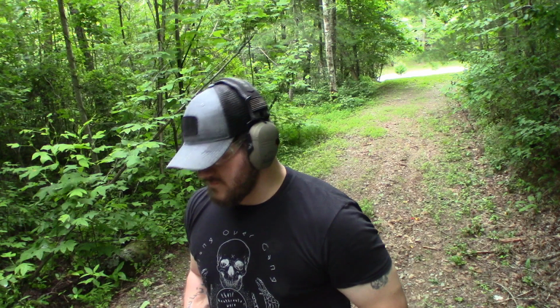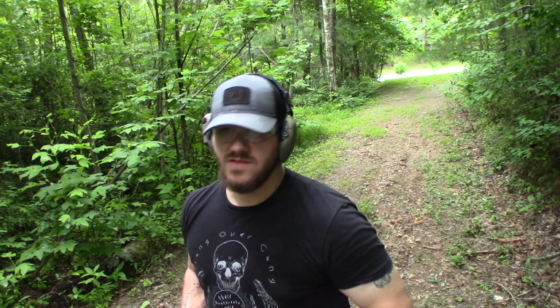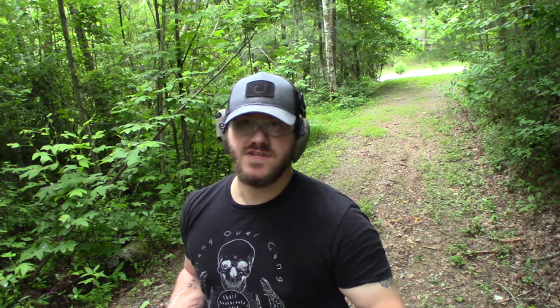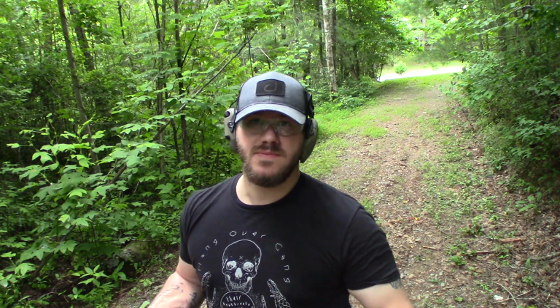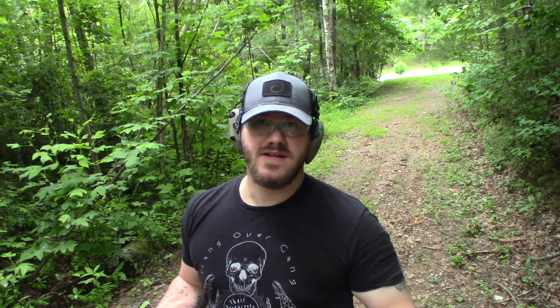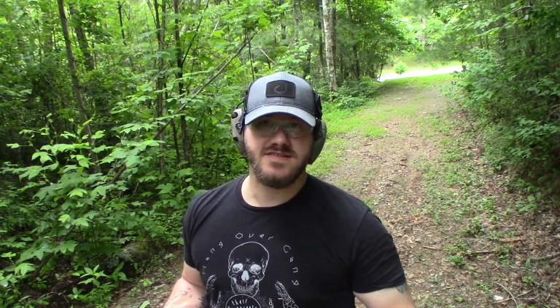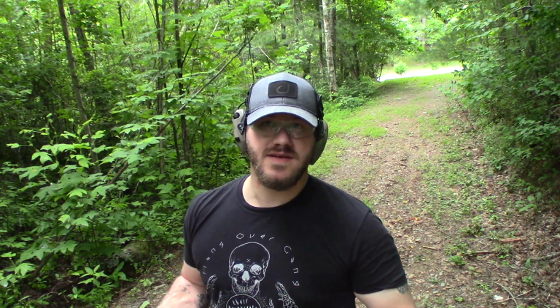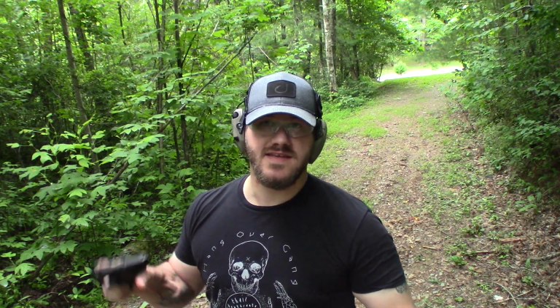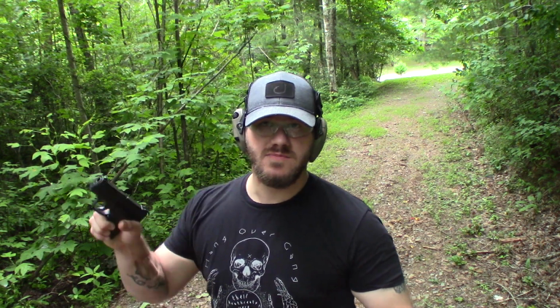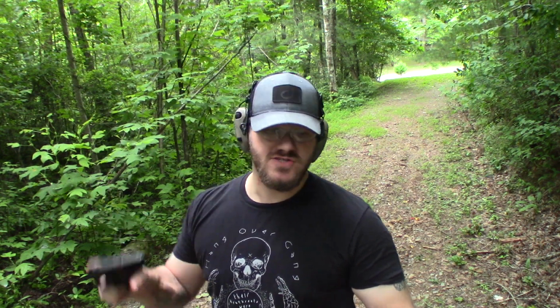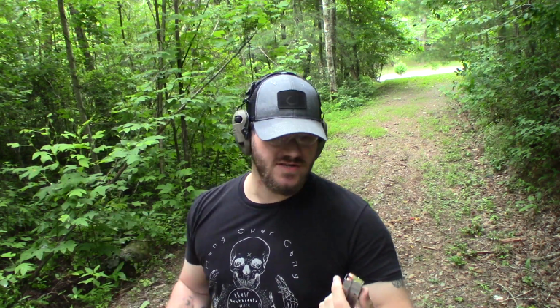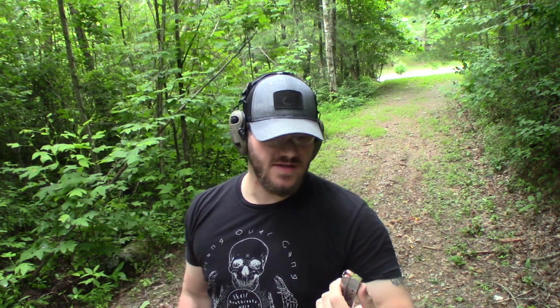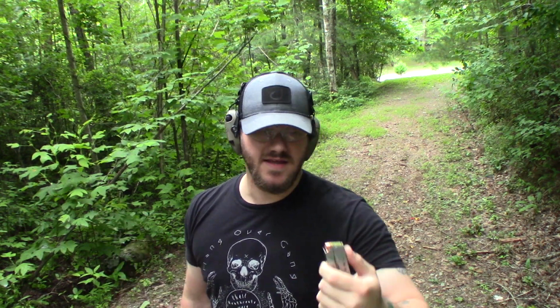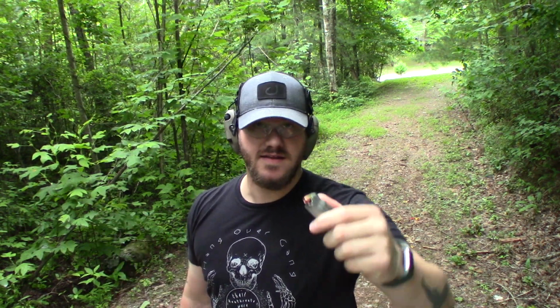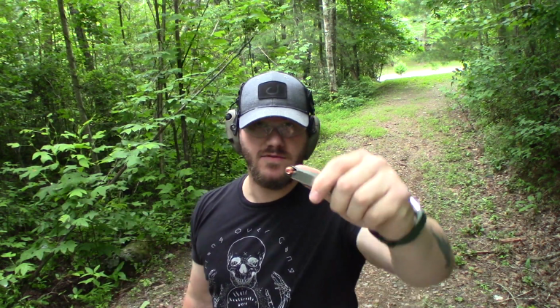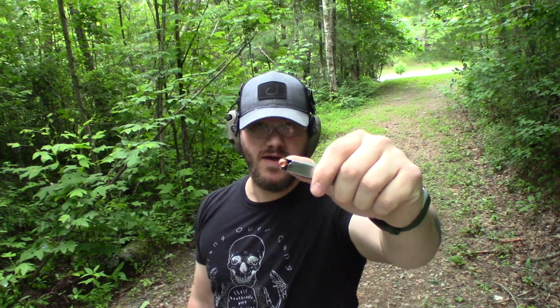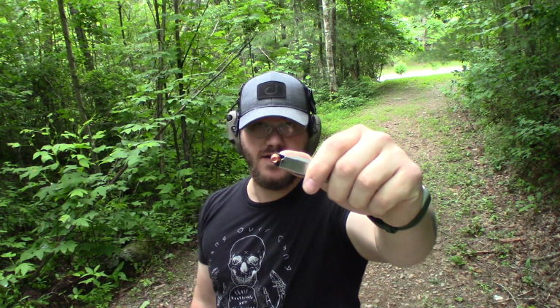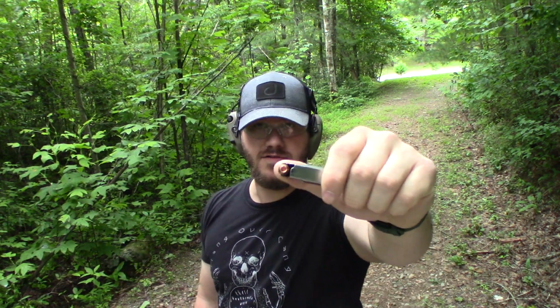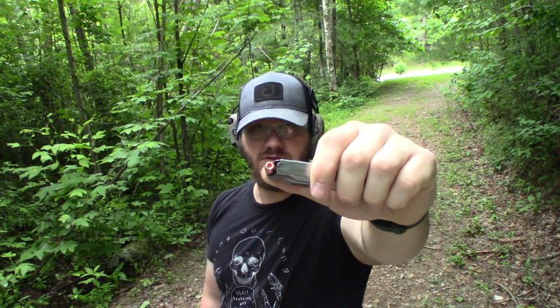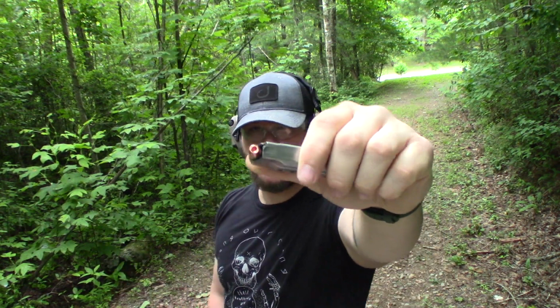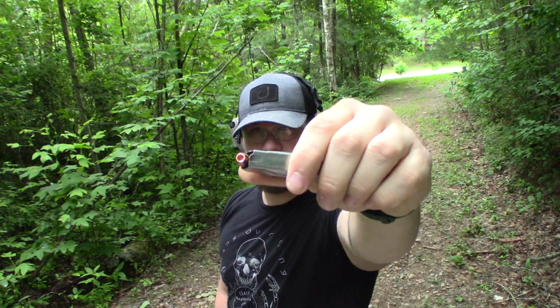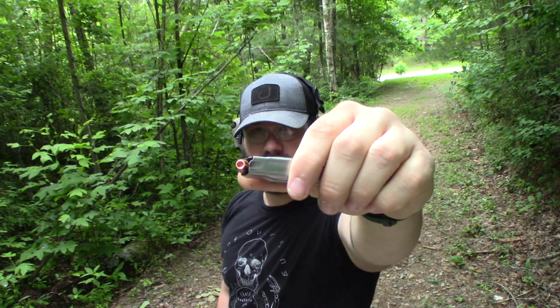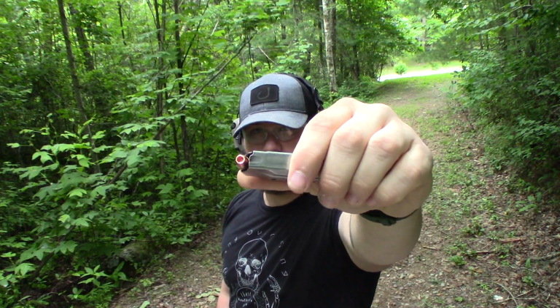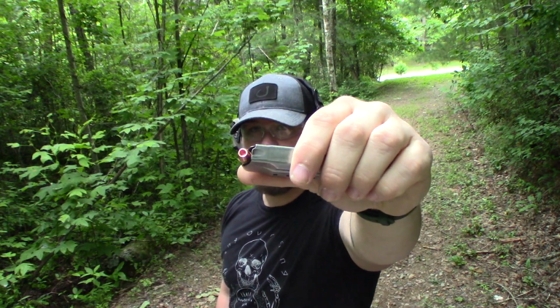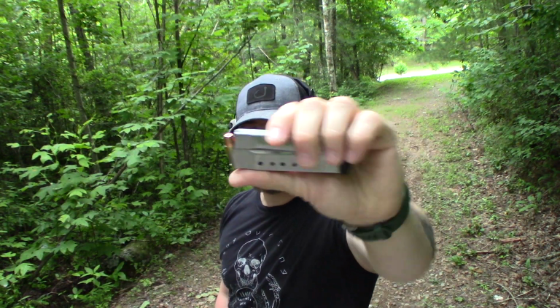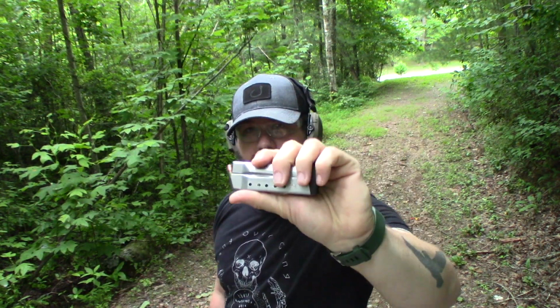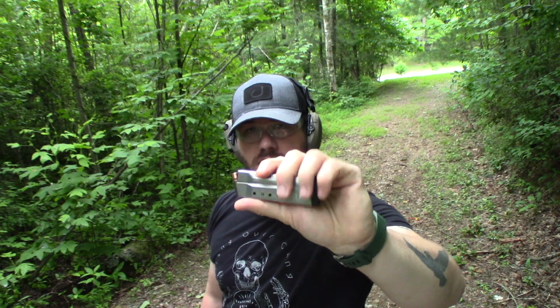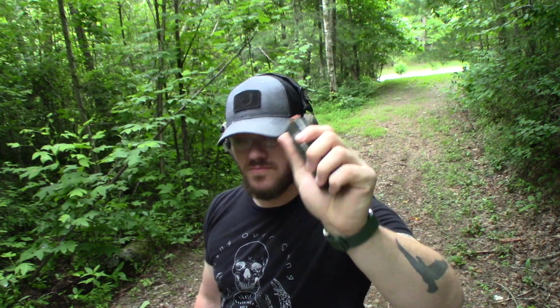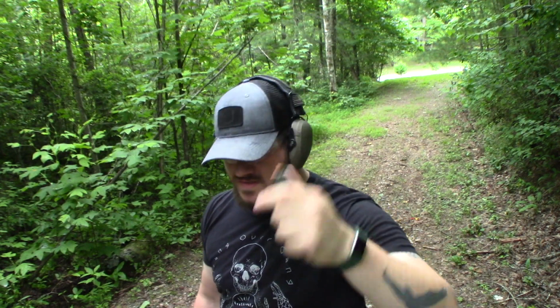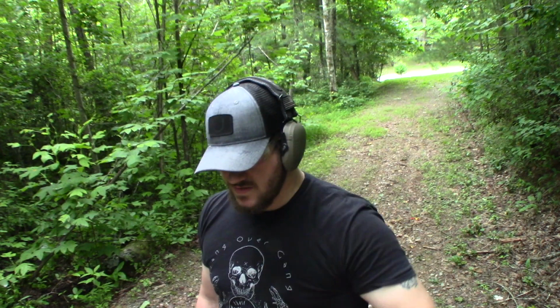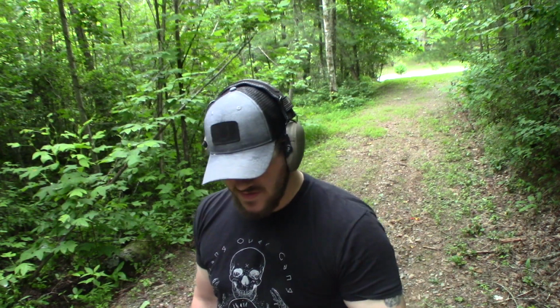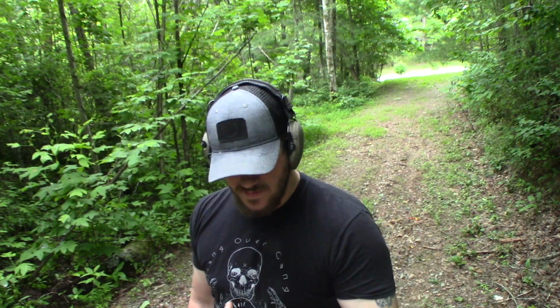Some people have asked about the M&P Shield and wide hollow points. These are just some Barry's target hollow points that I loaded up.